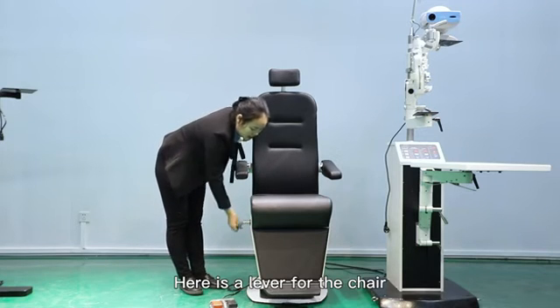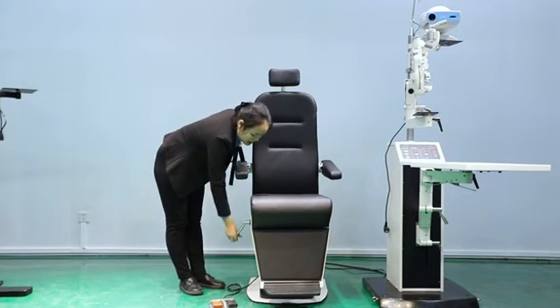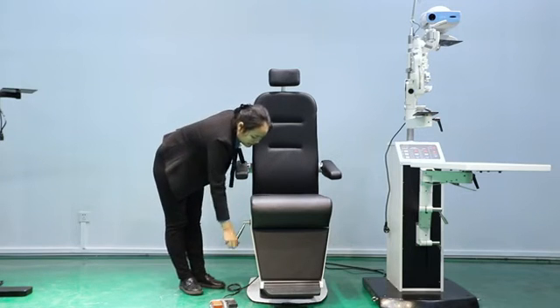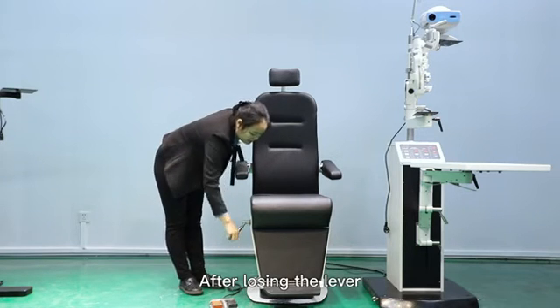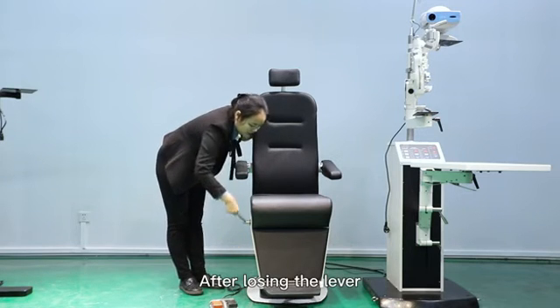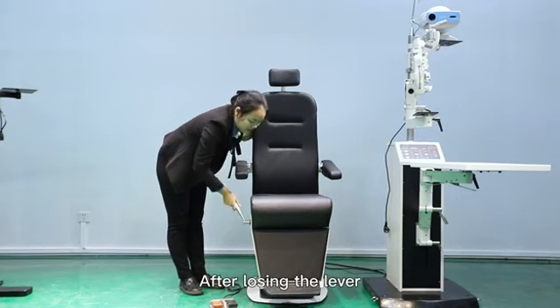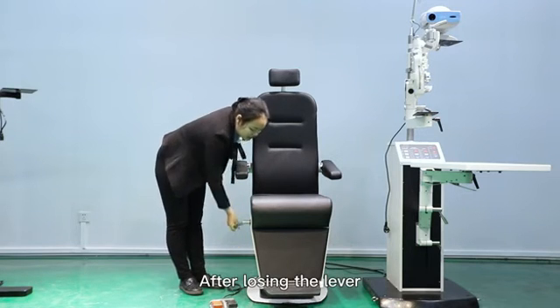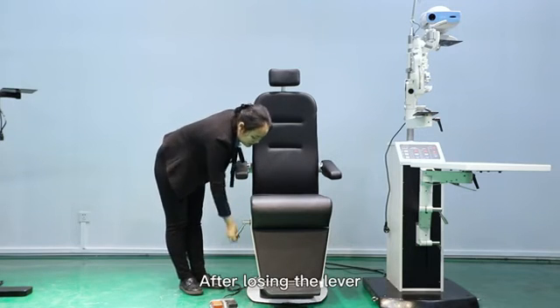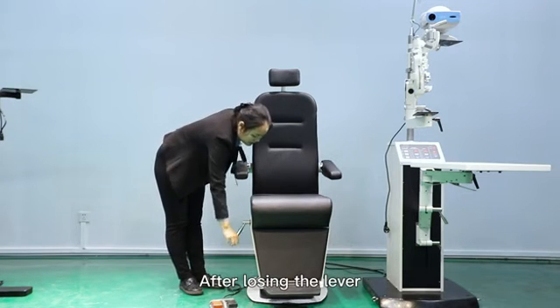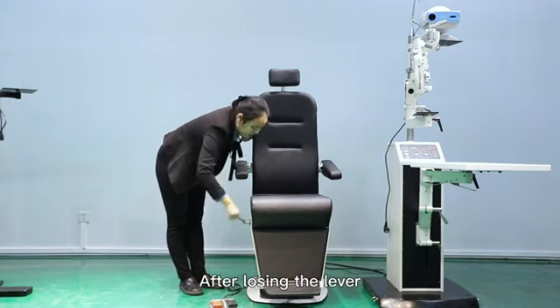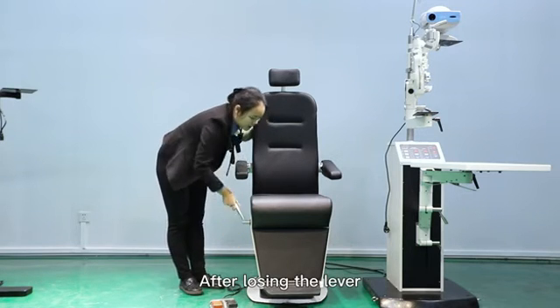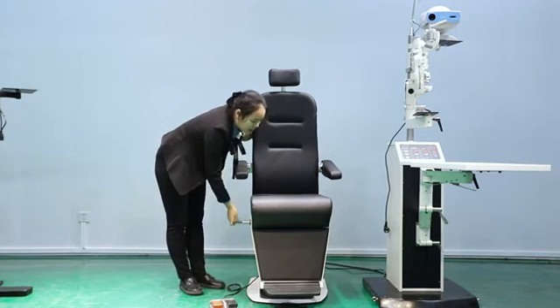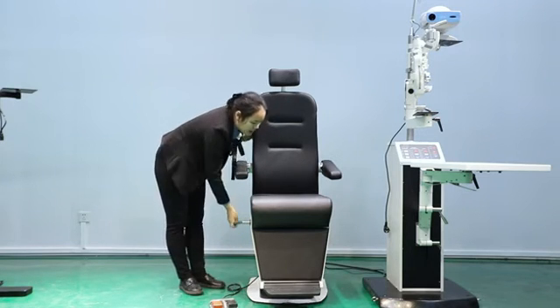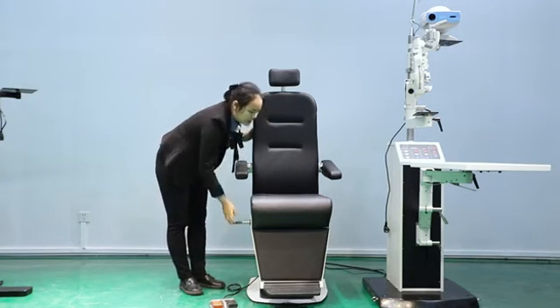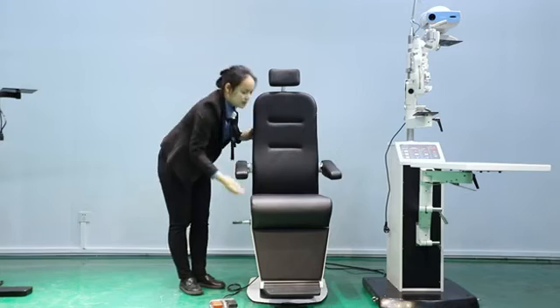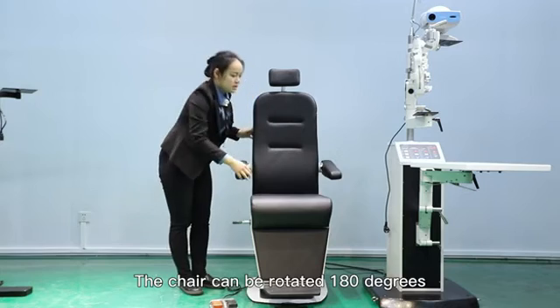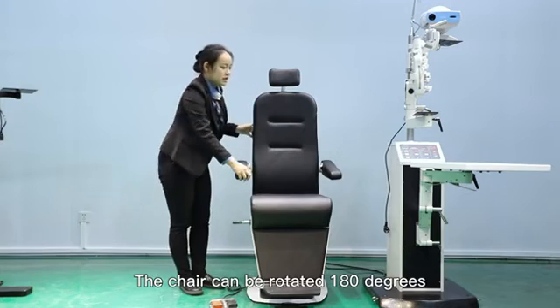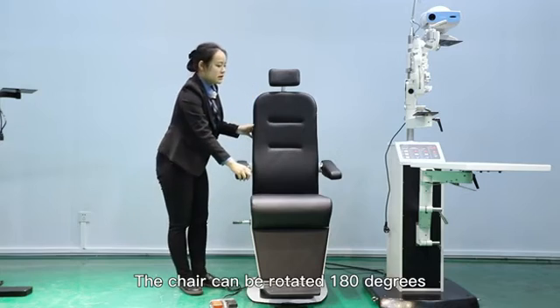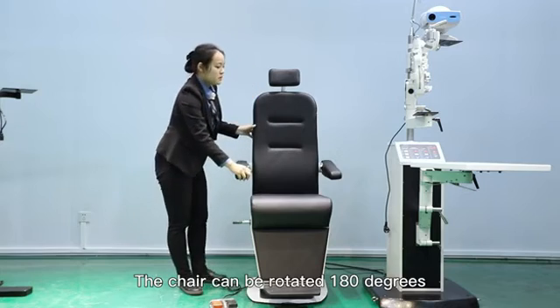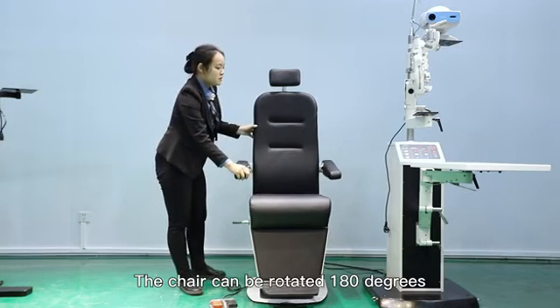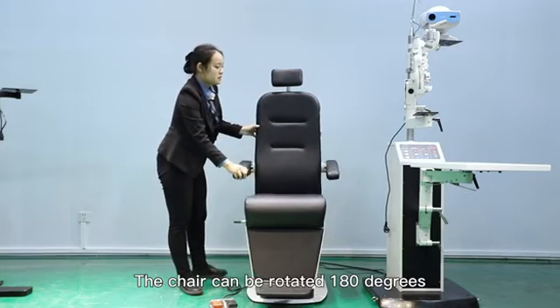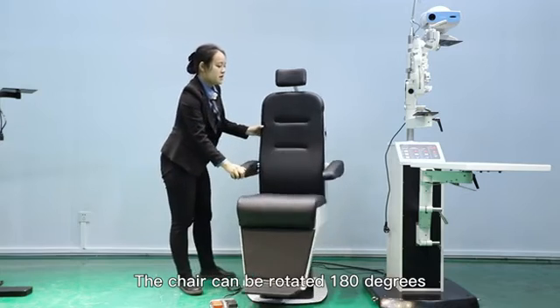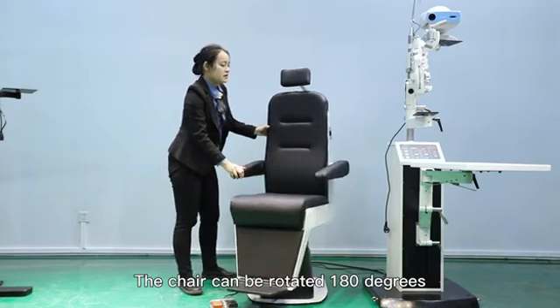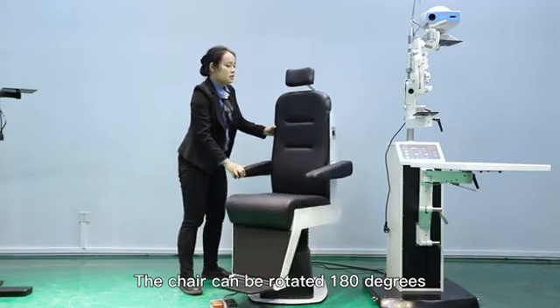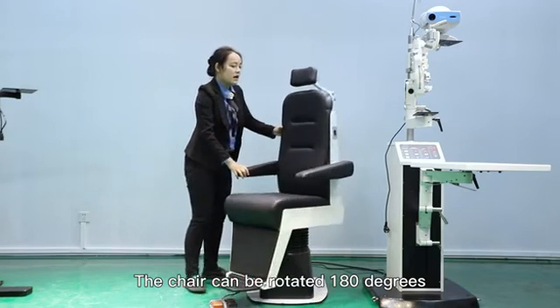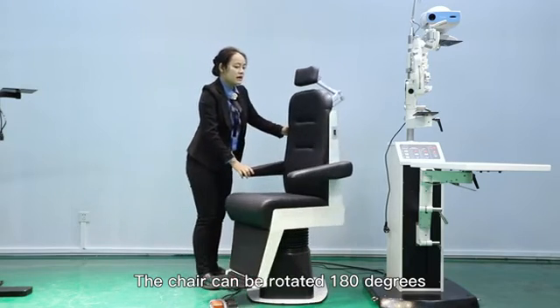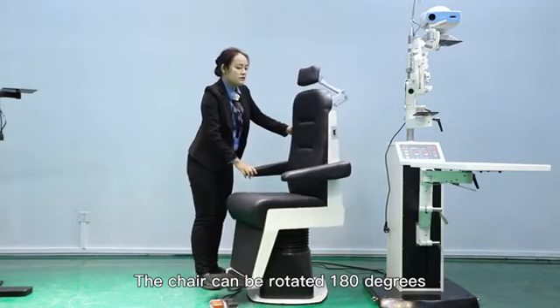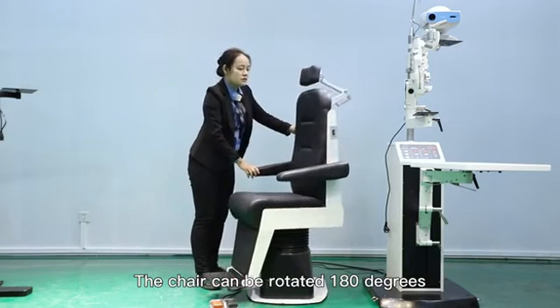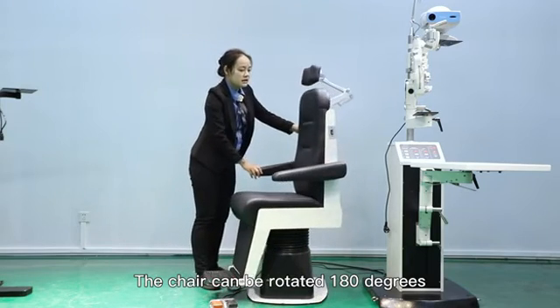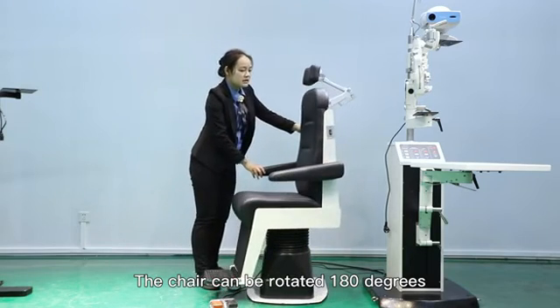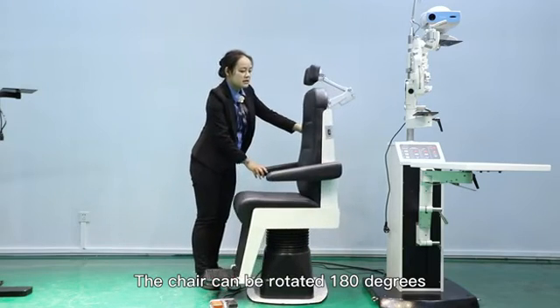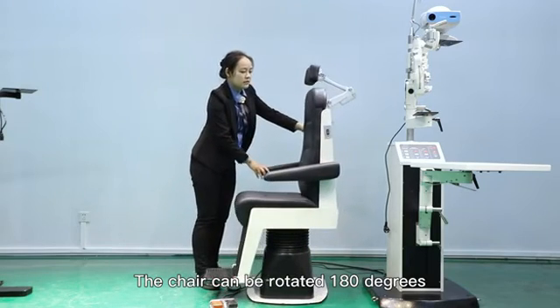After loosening the lever, the chair can be rotated 180 degrees.